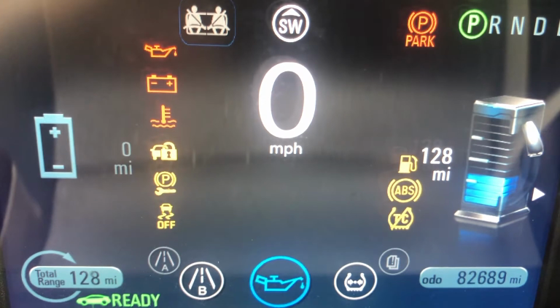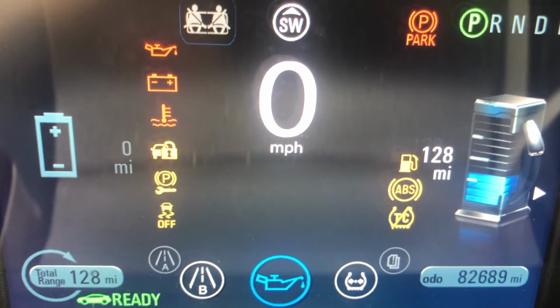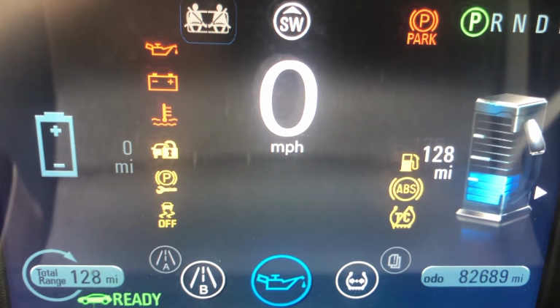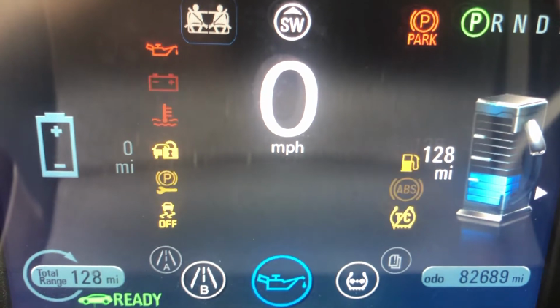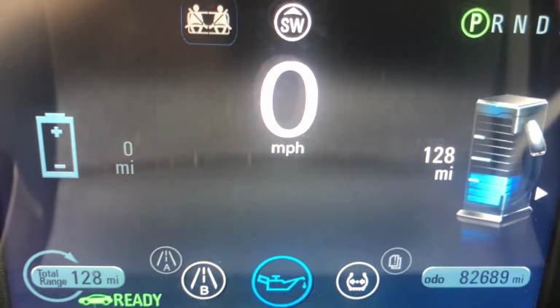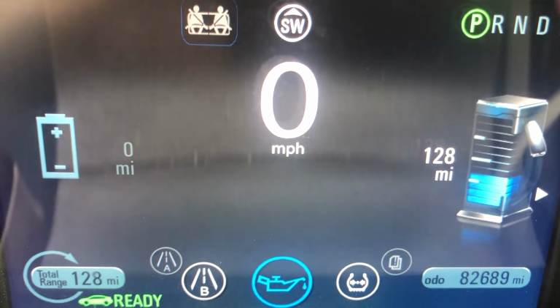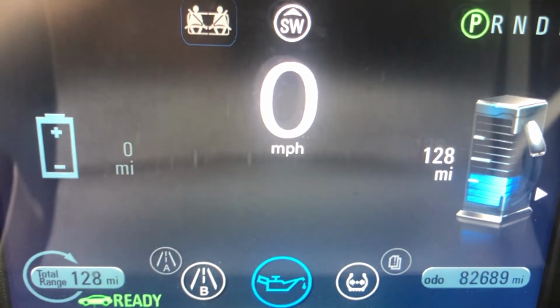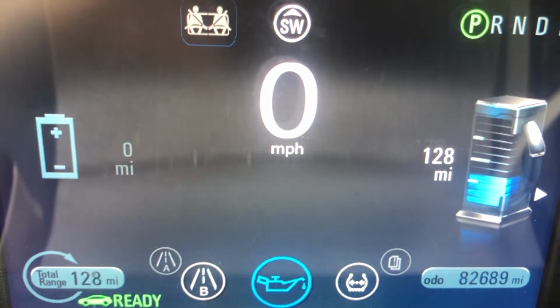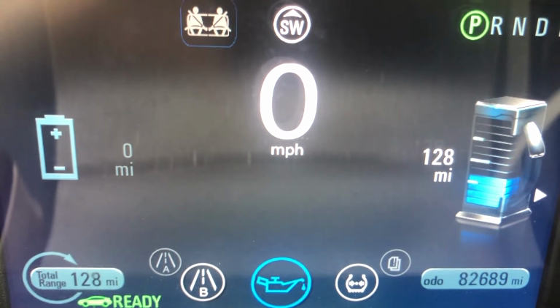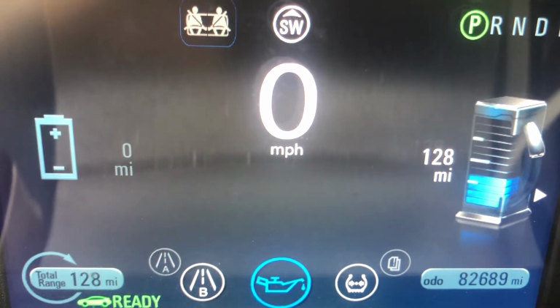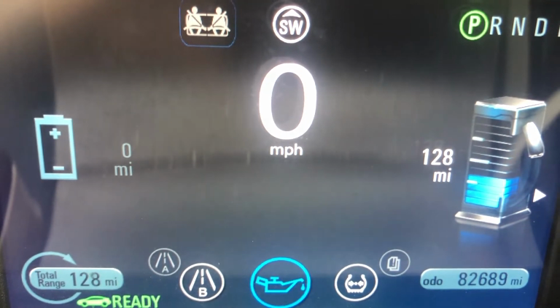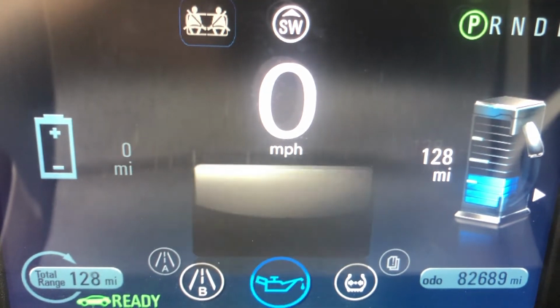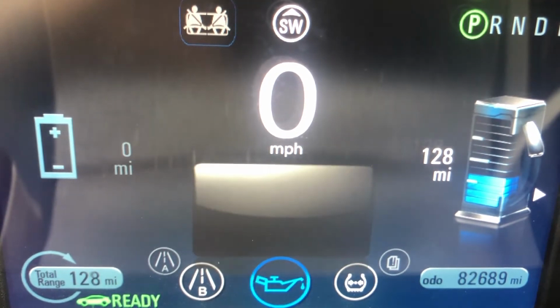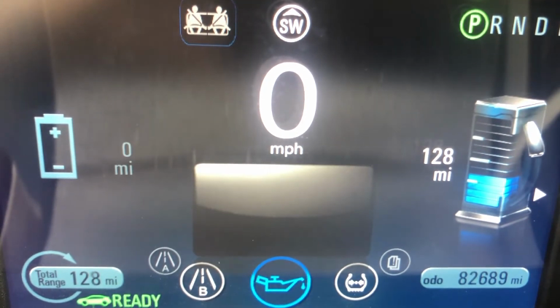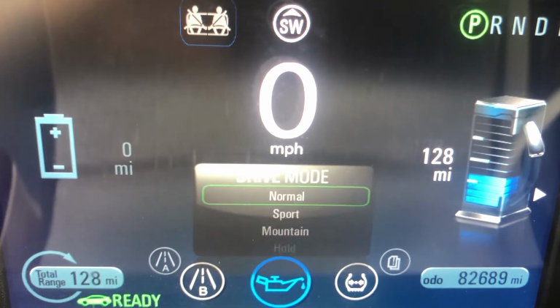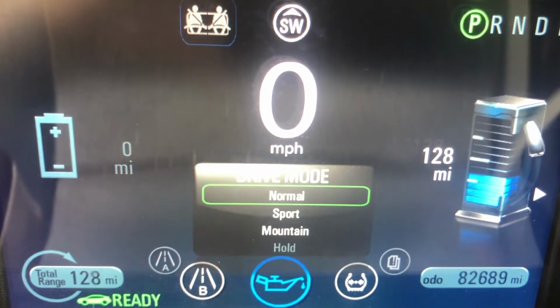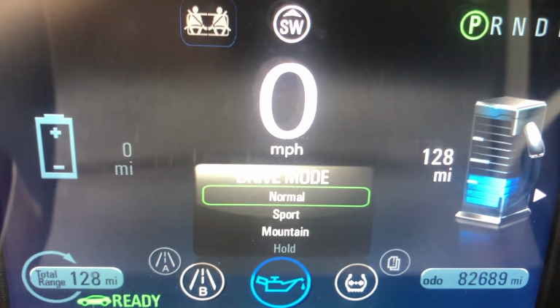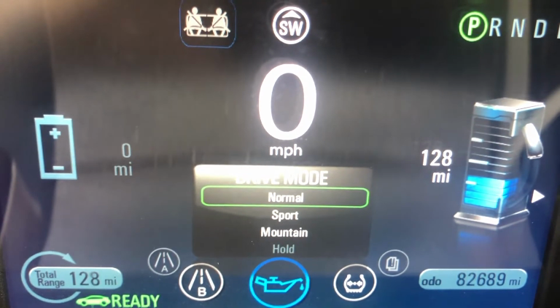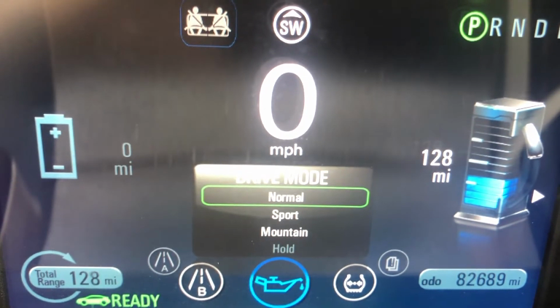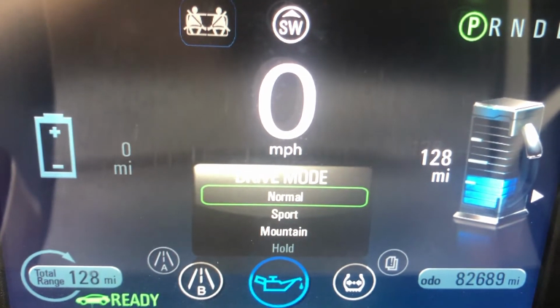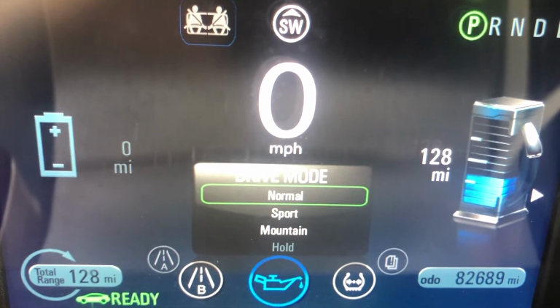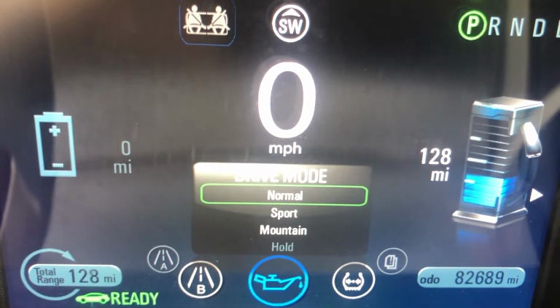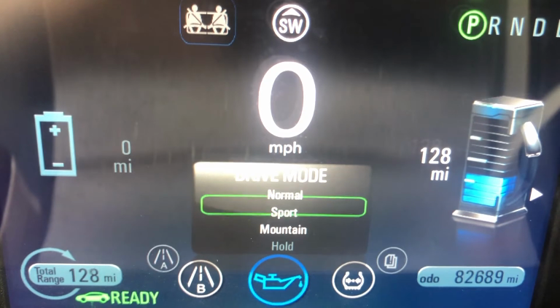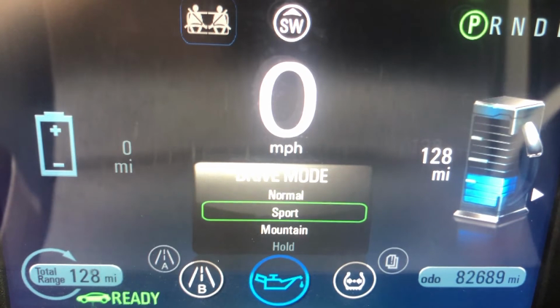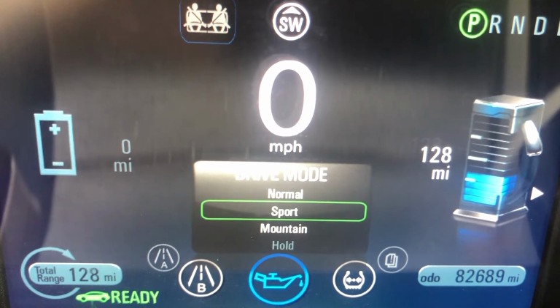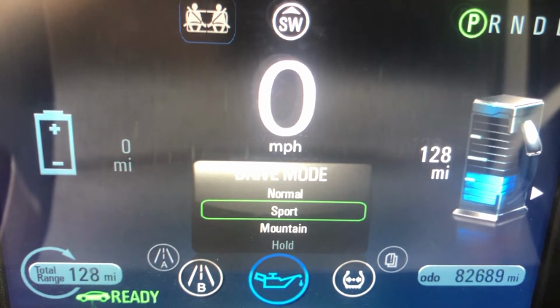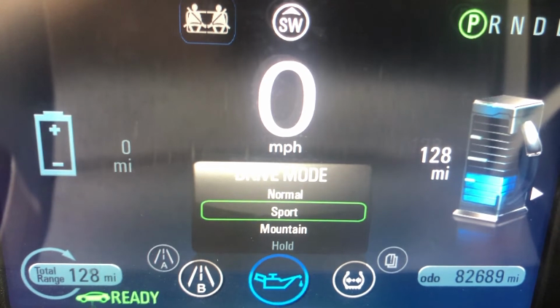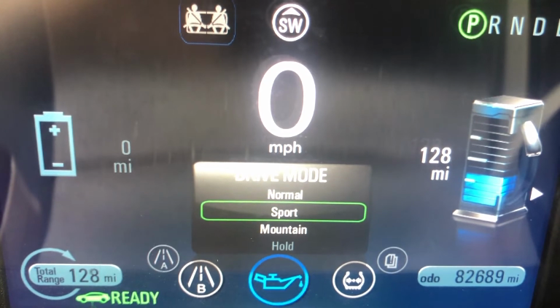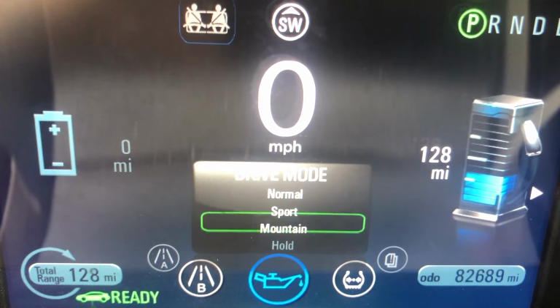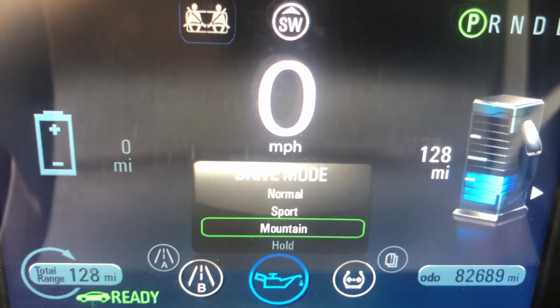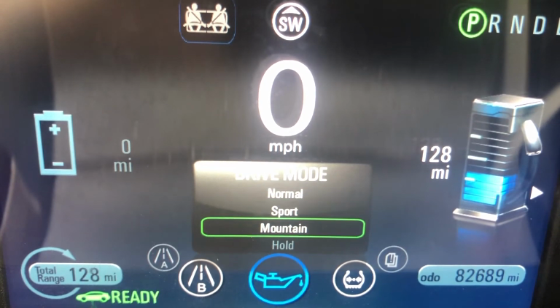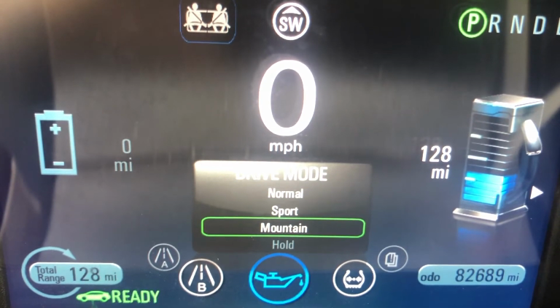I'm doing a quick video about mountain mode — not normal, not sport, mountain.